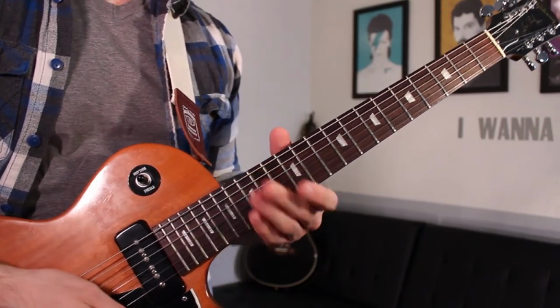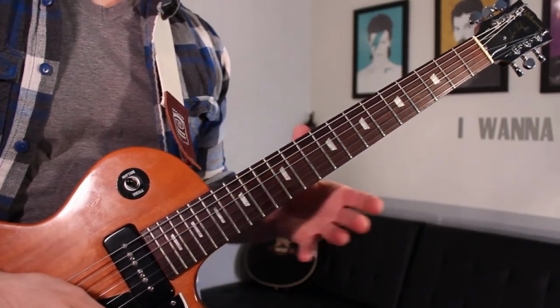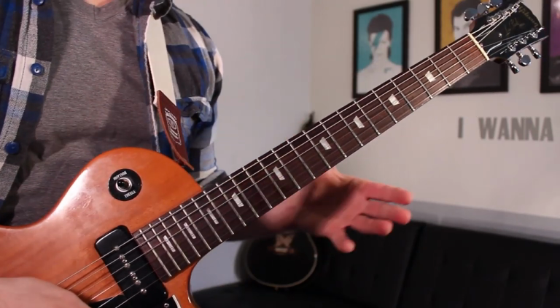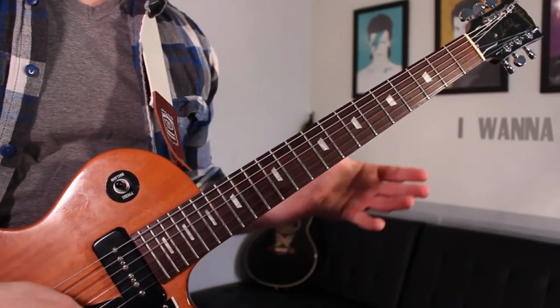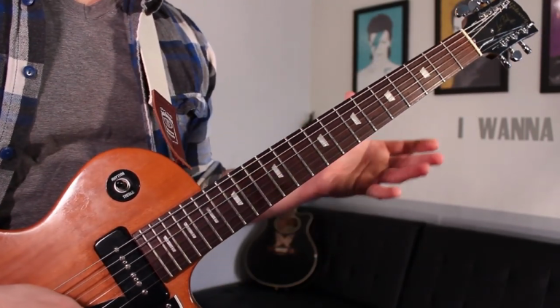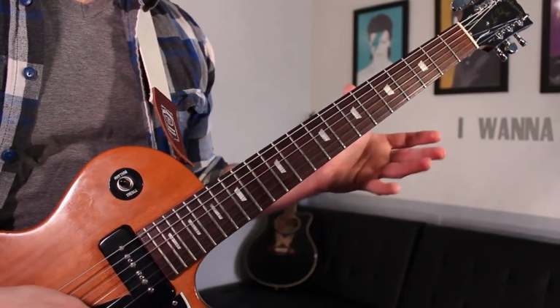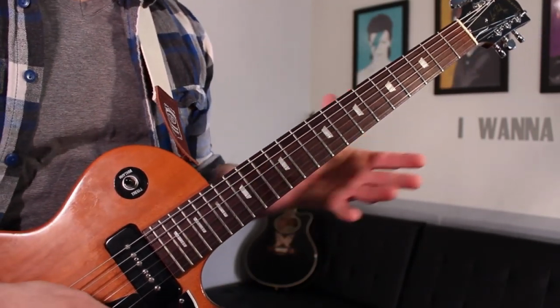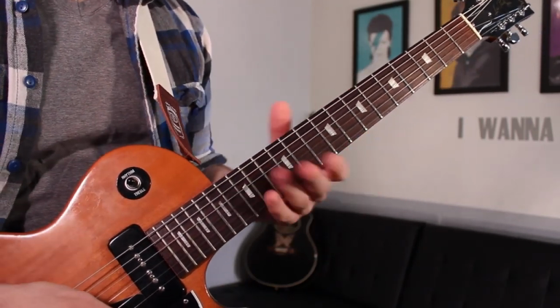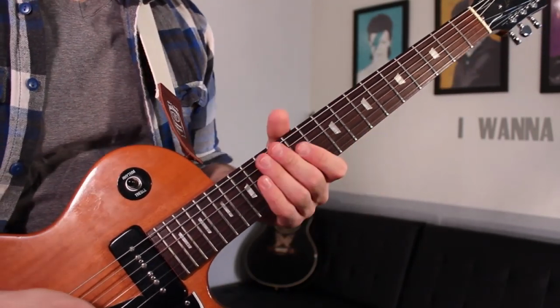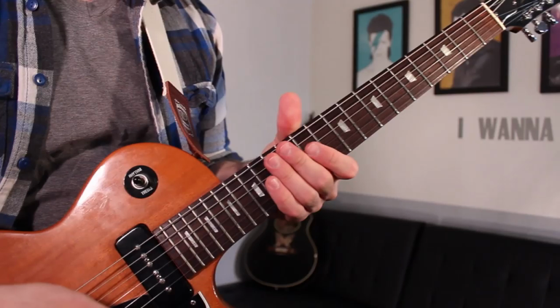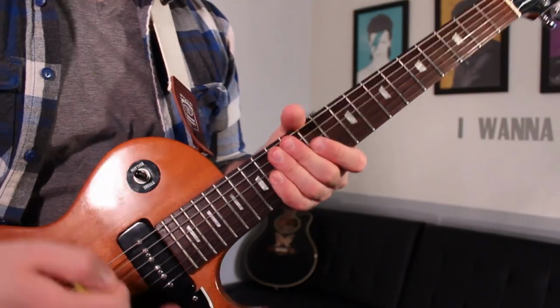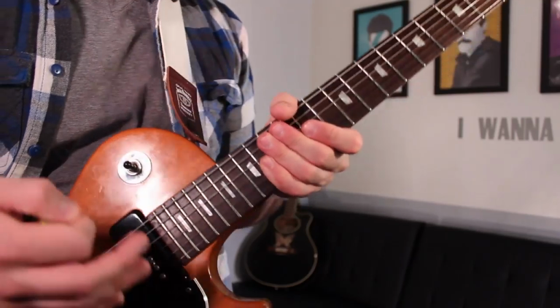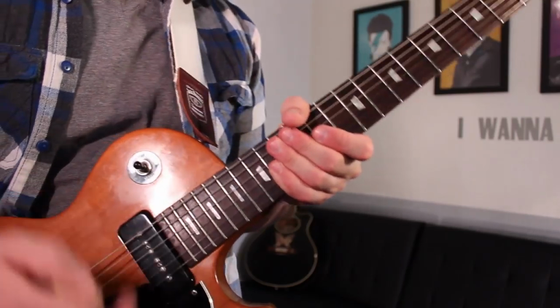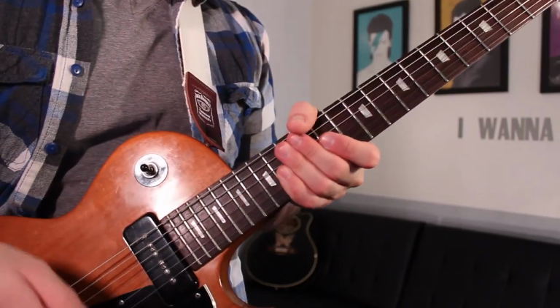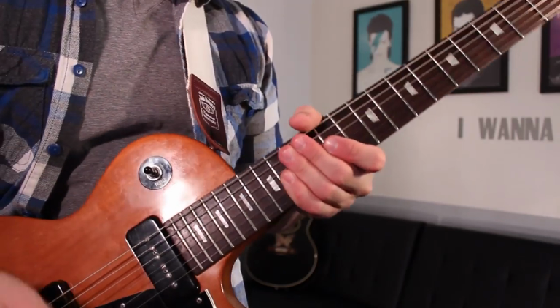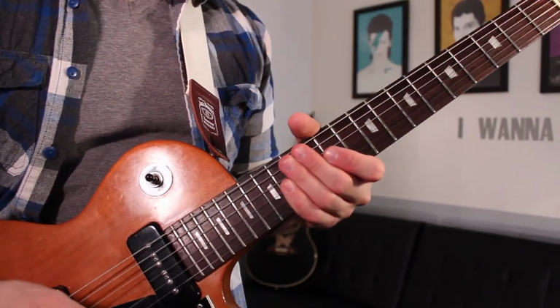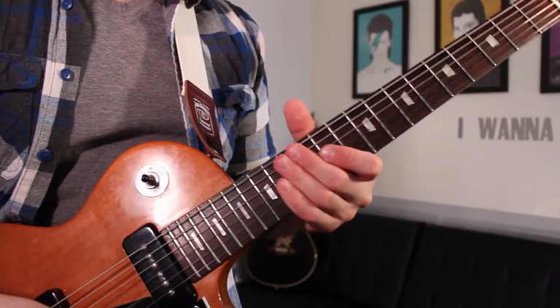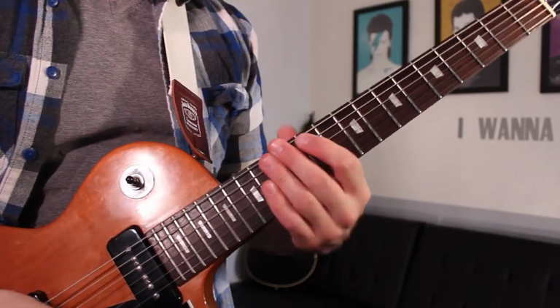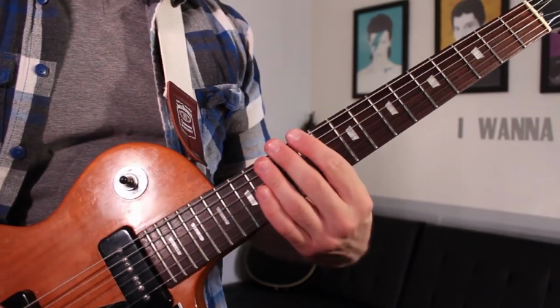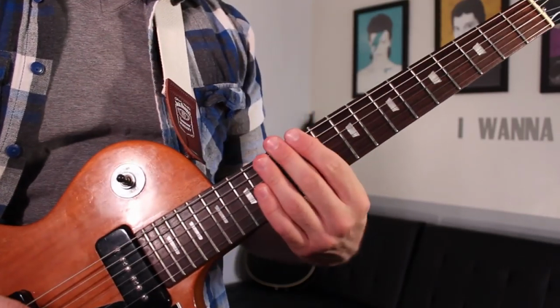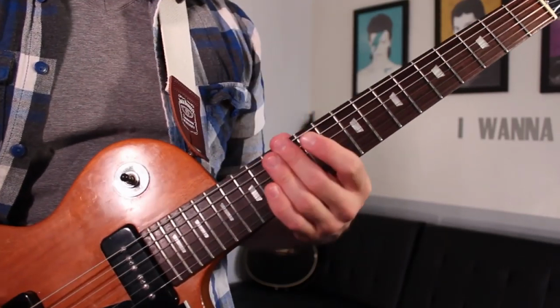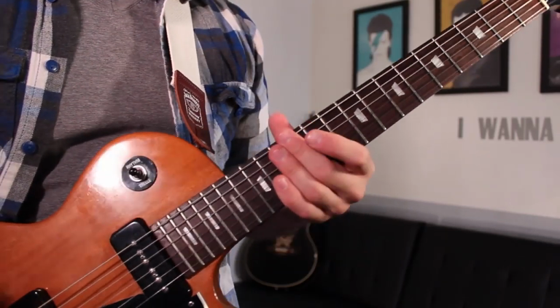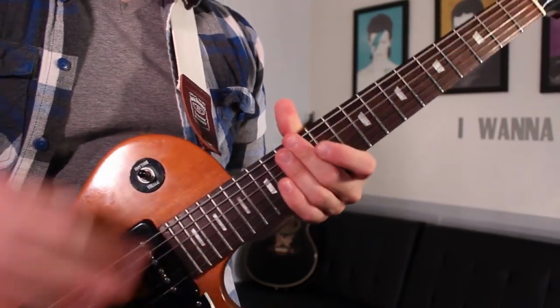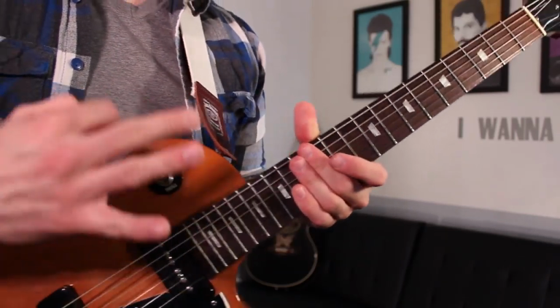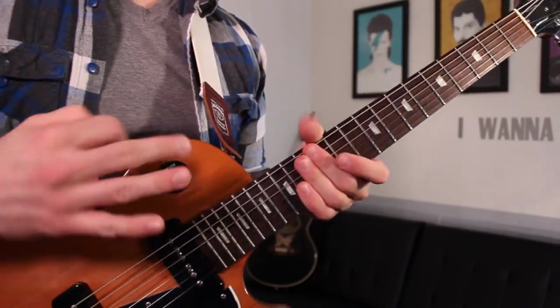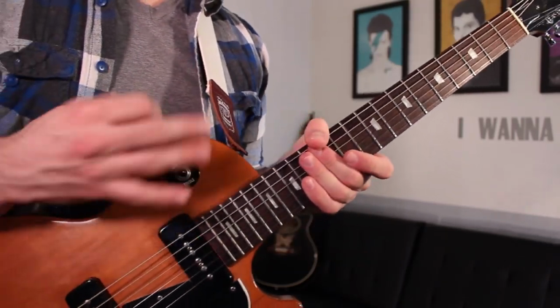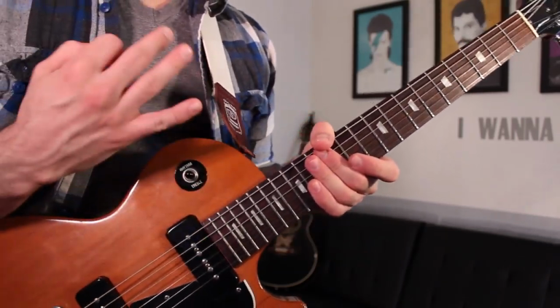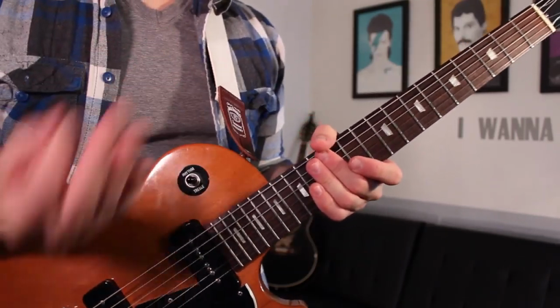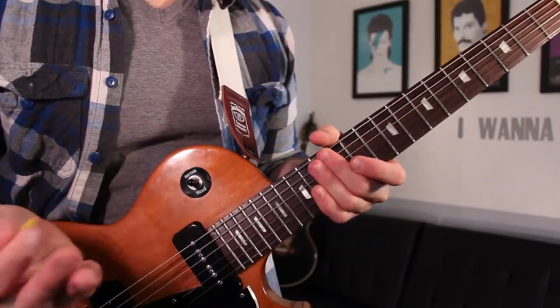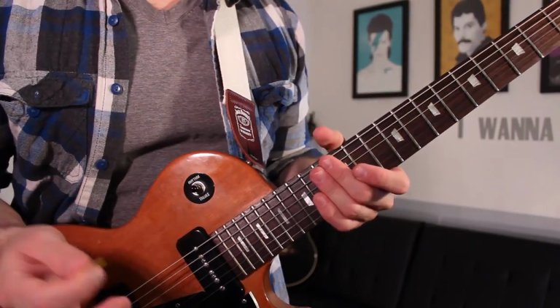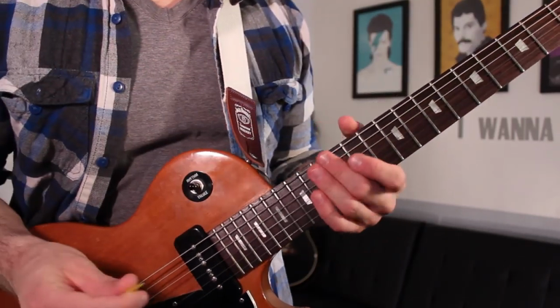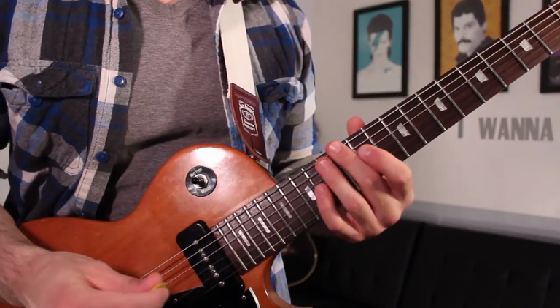All right, let's check it out. I'm going to play it slowly through the whole thing.